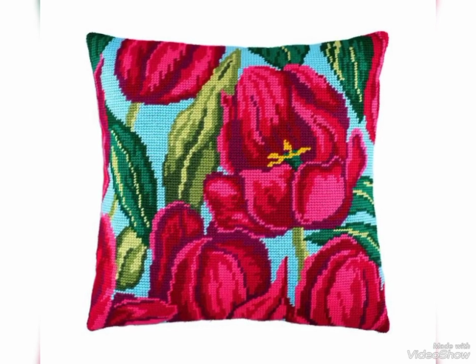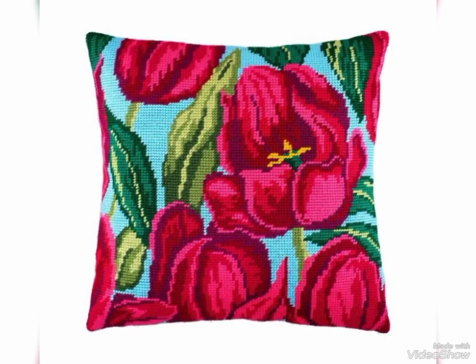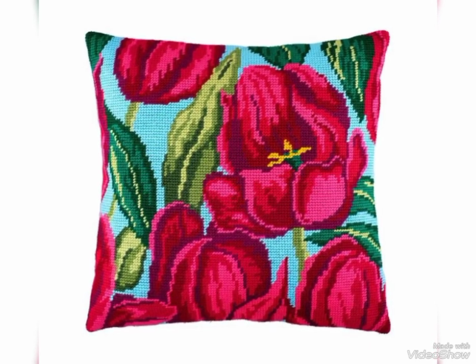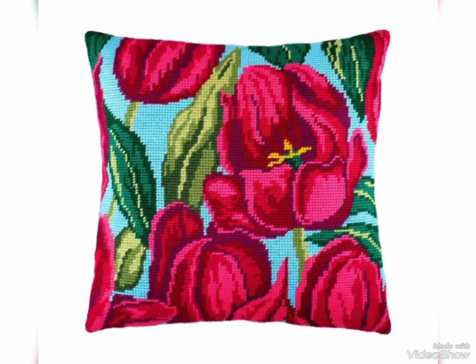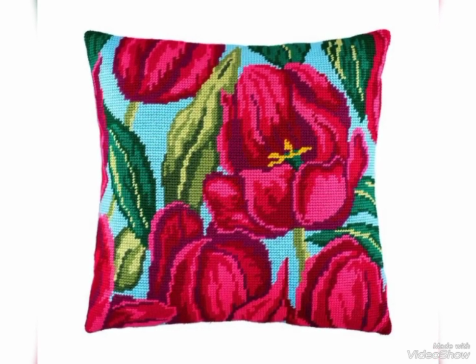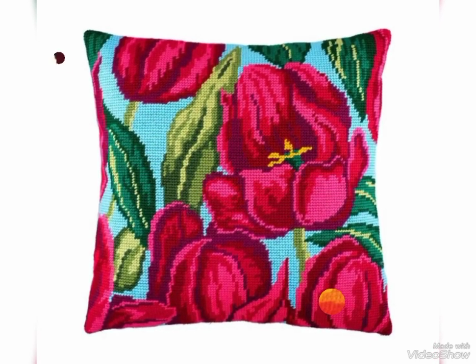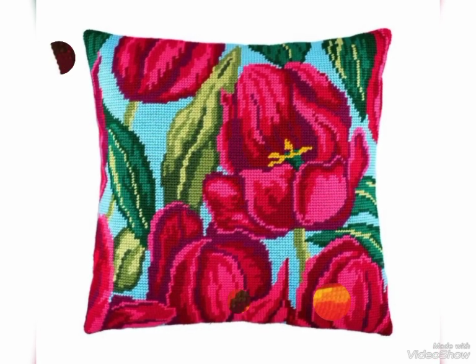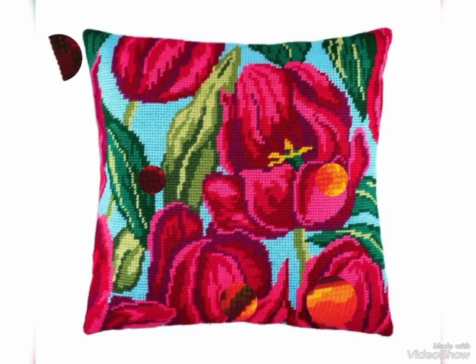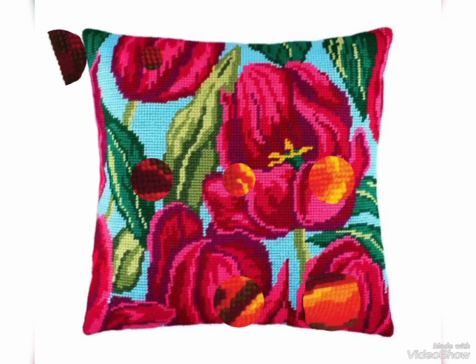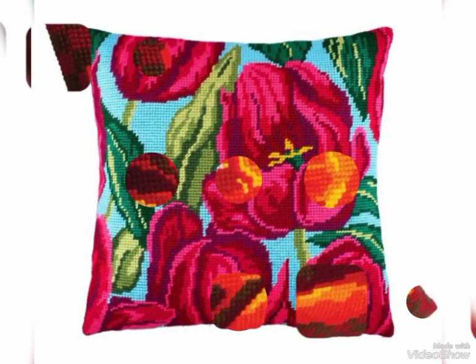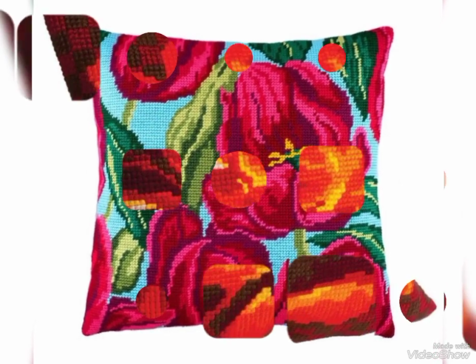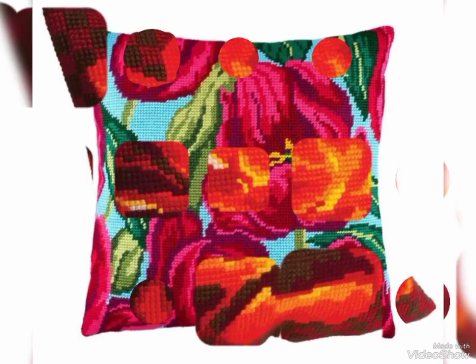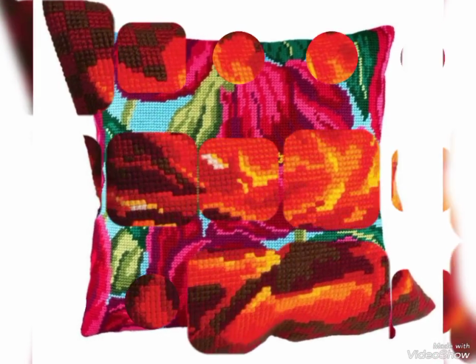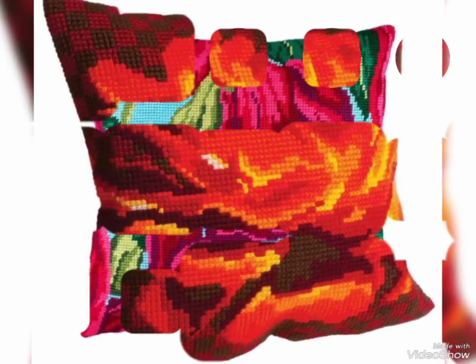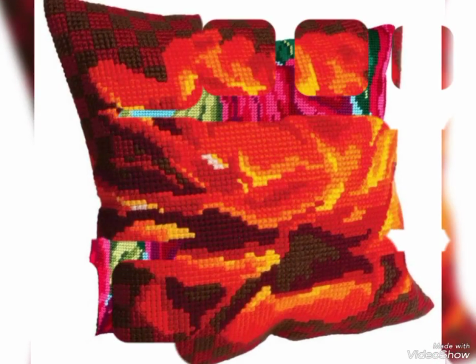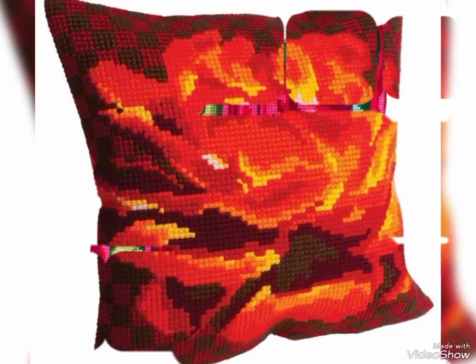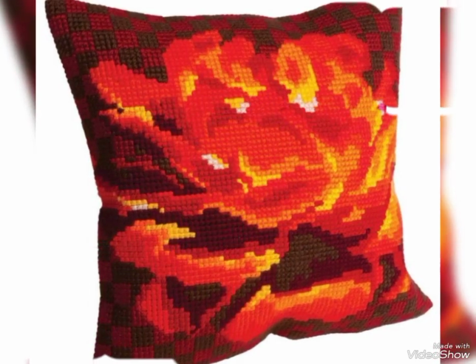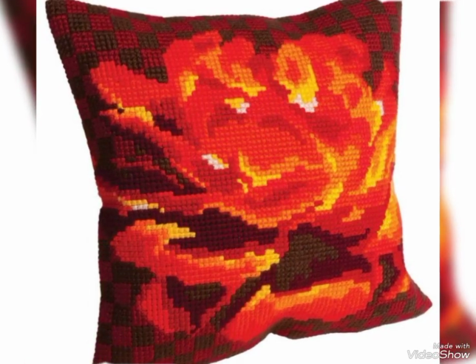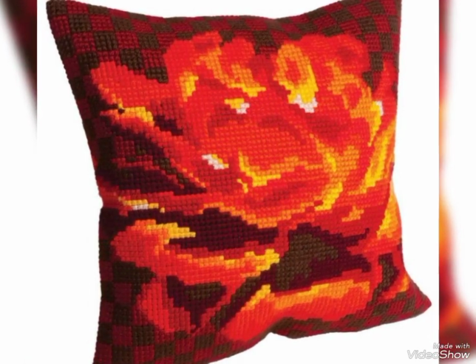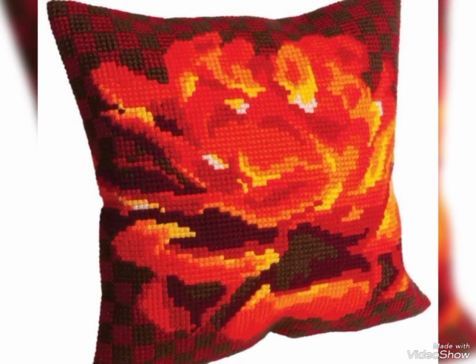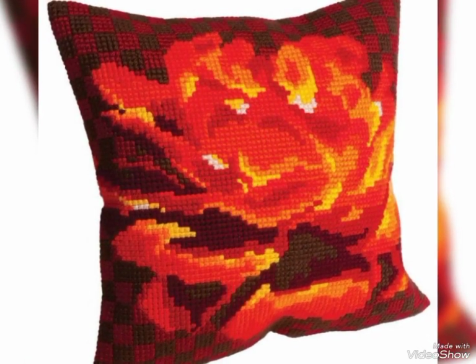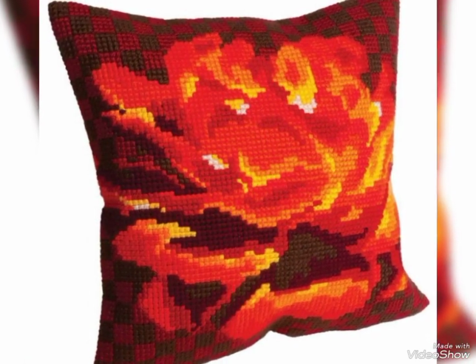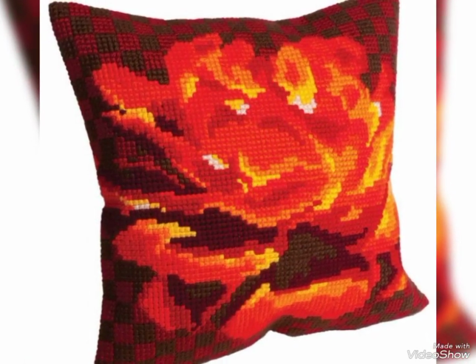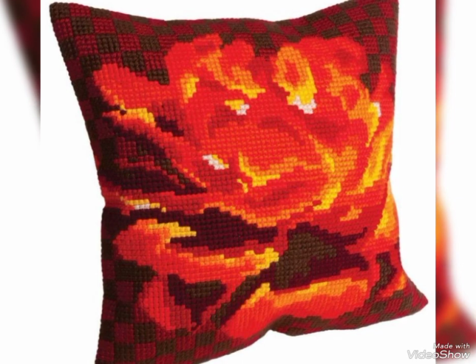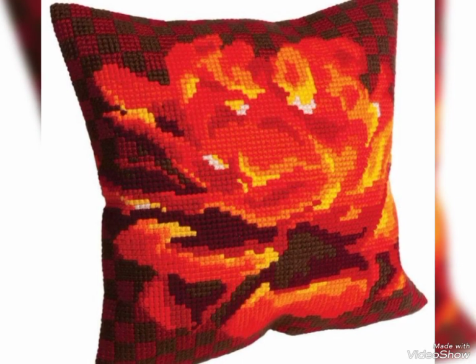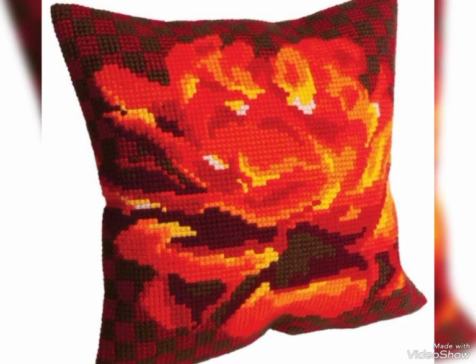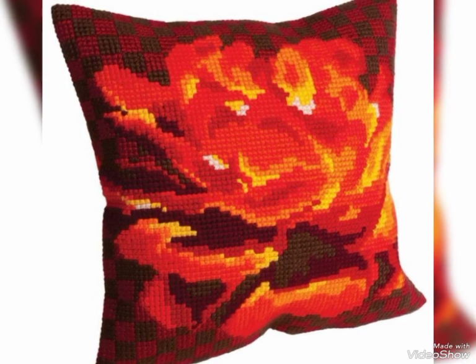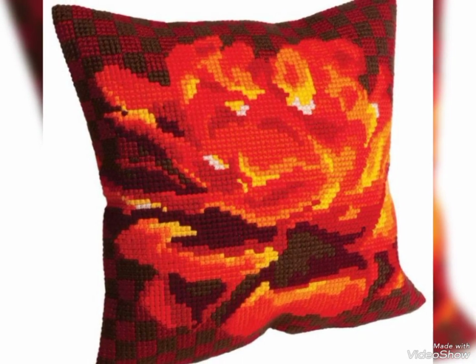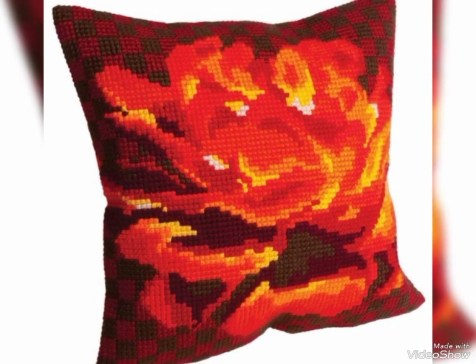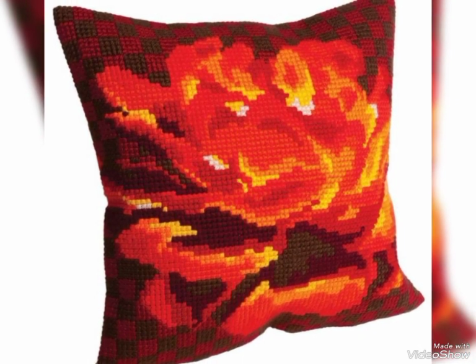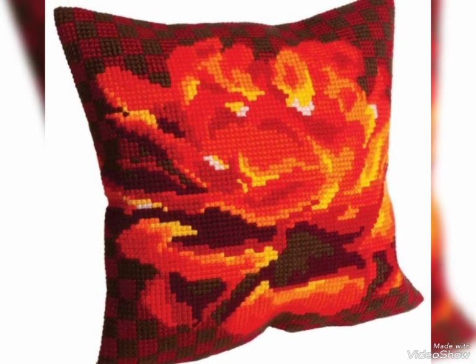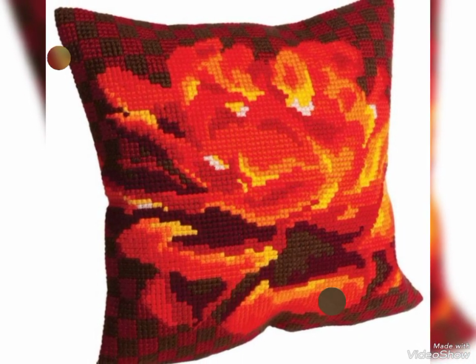You can select the bed sheets, pillow cover, and table cover. You can also use your favorite colors.